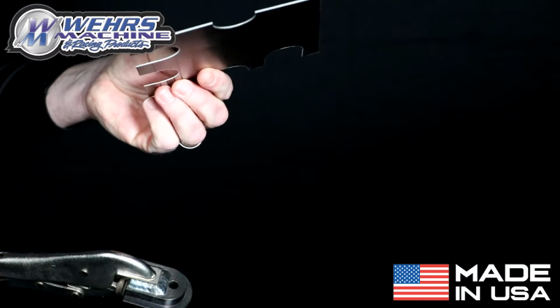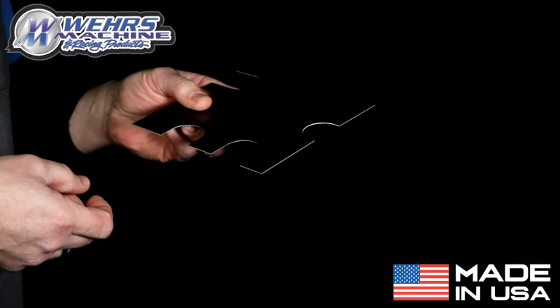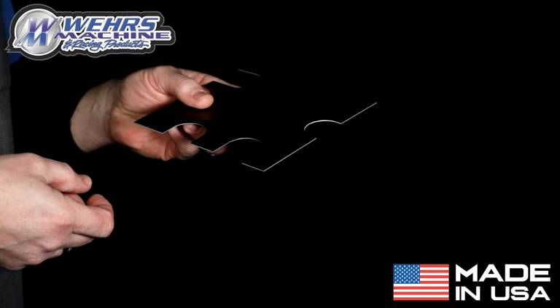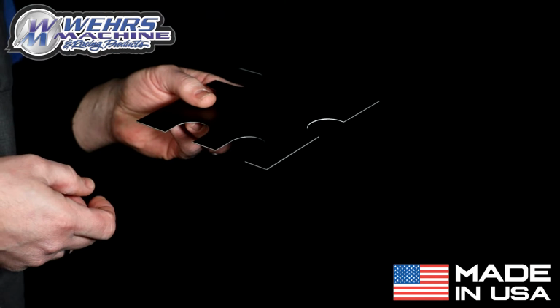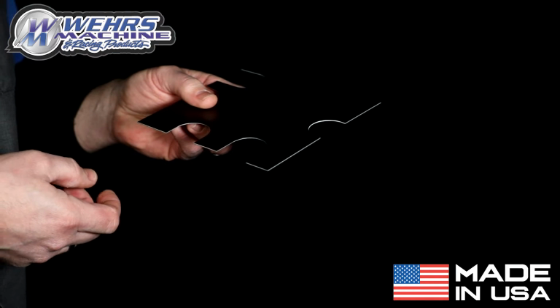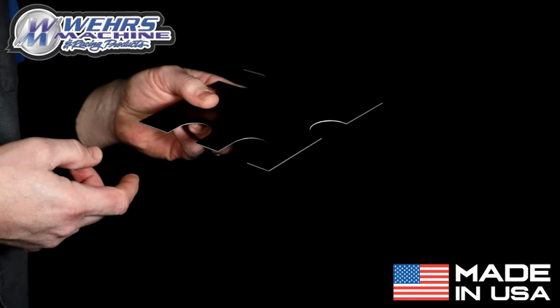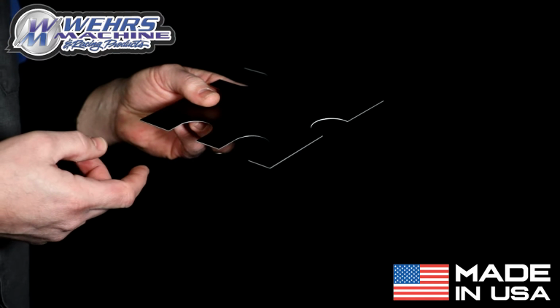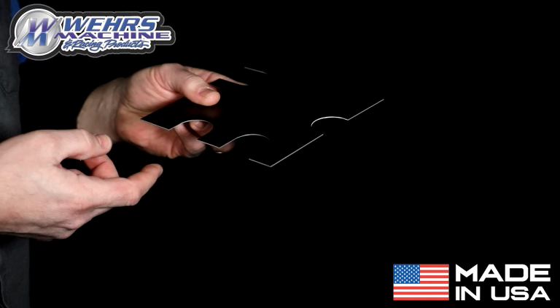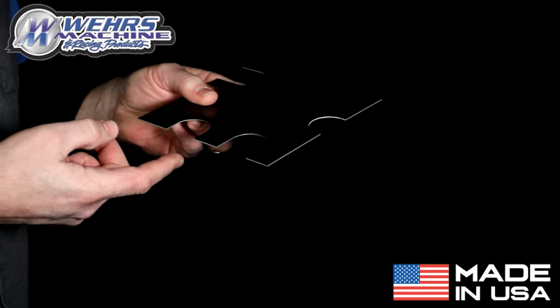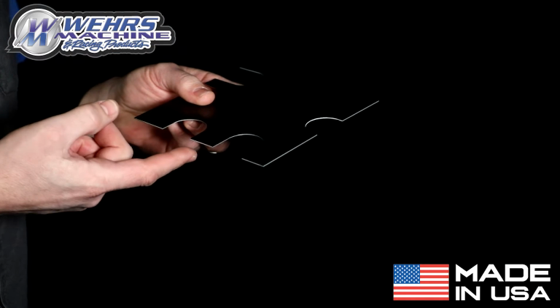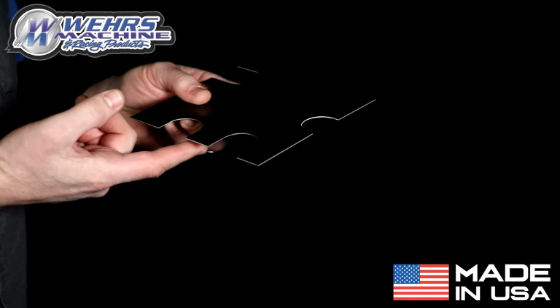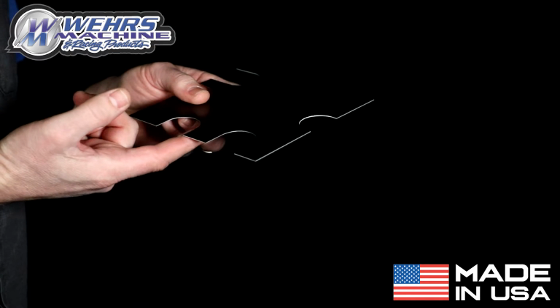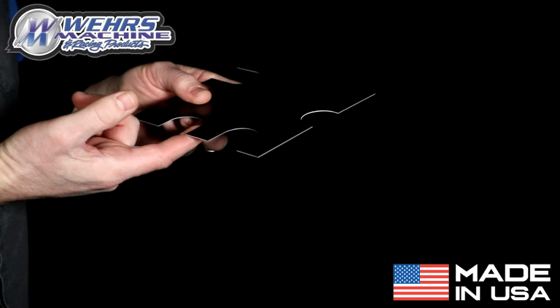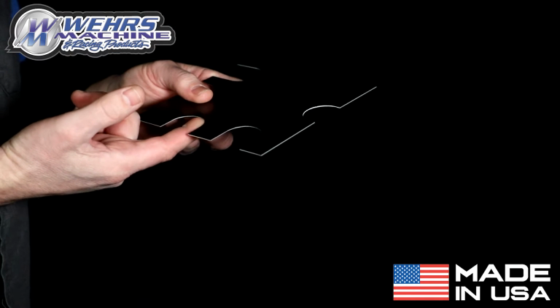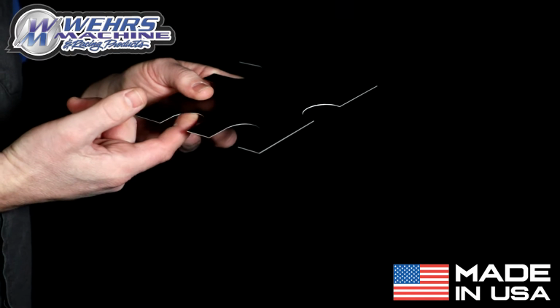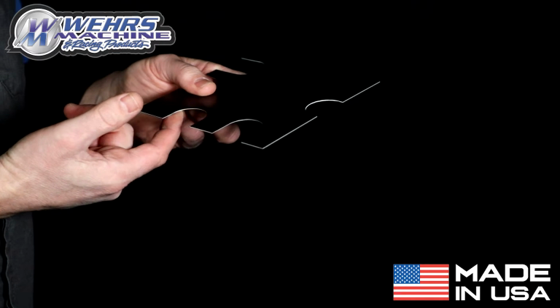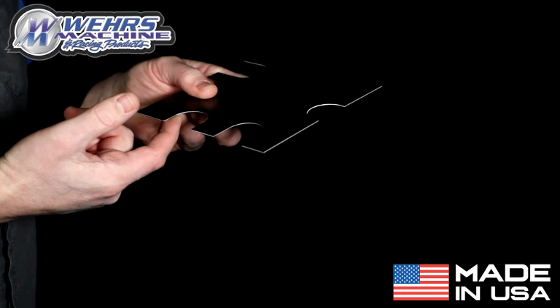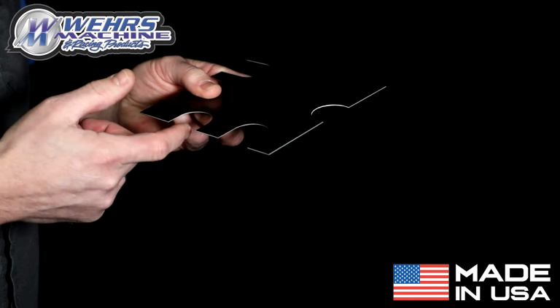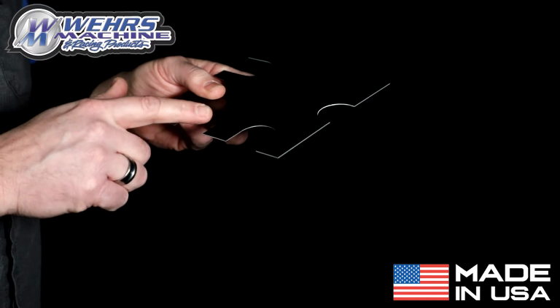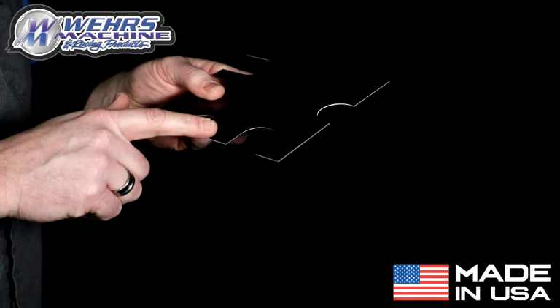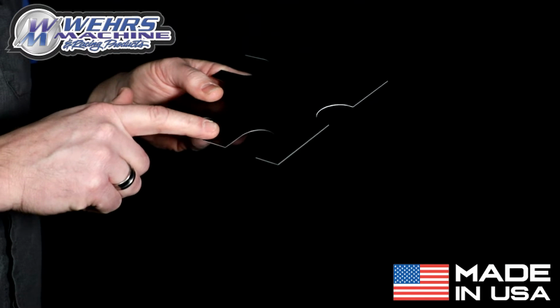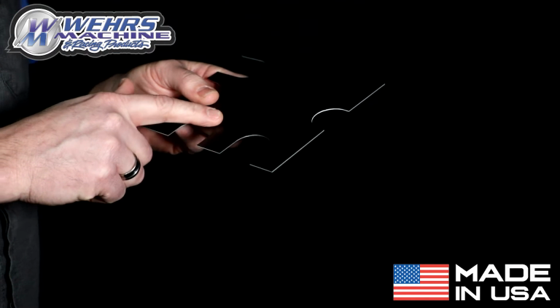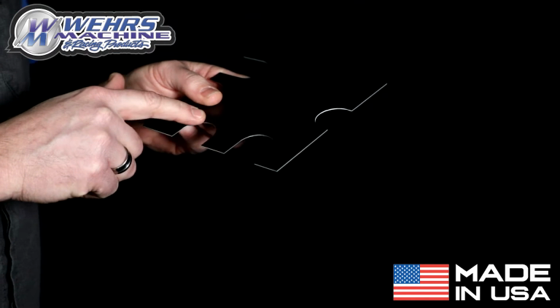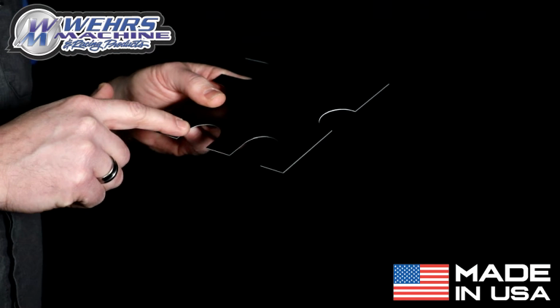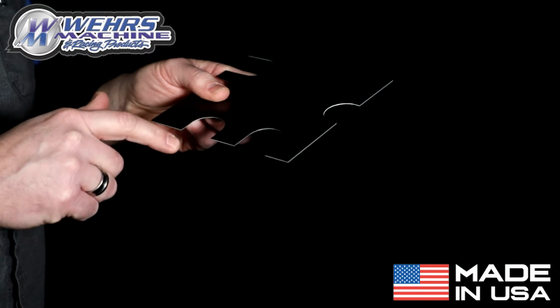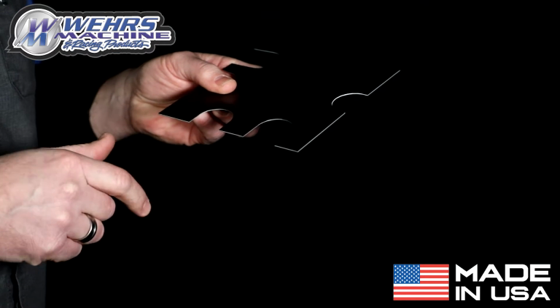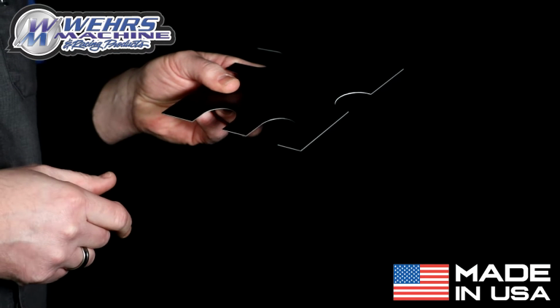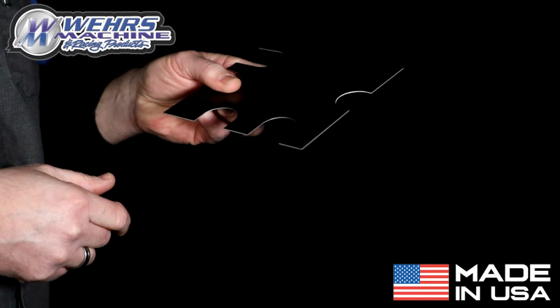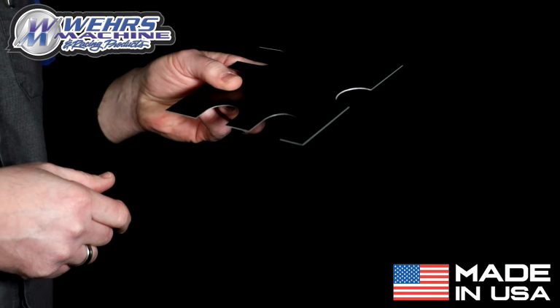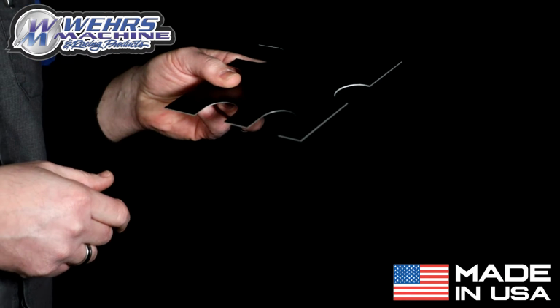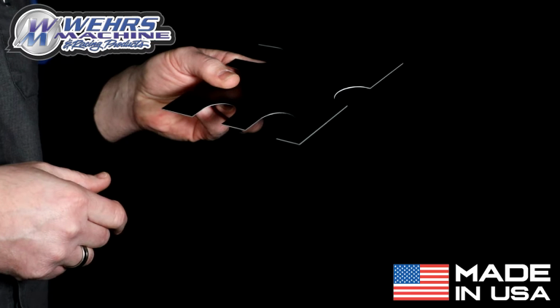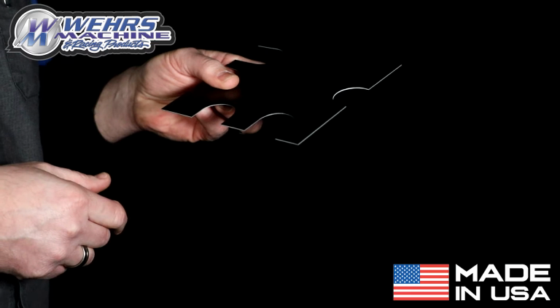The notchers produce a burr-free cut on your sheet metal. Very clean.